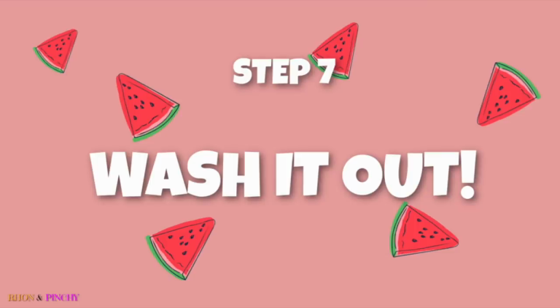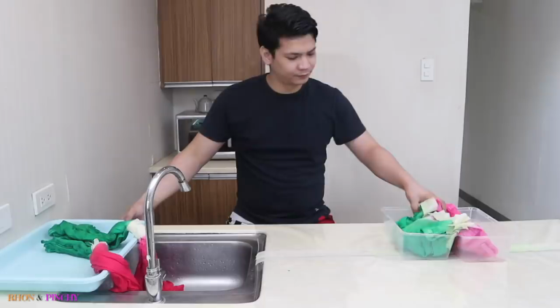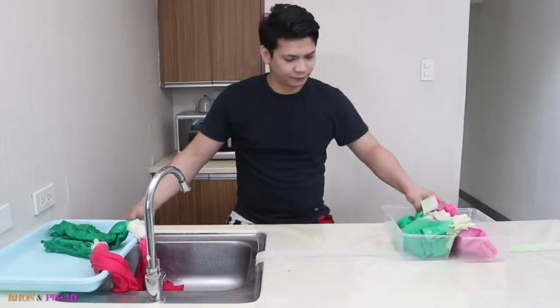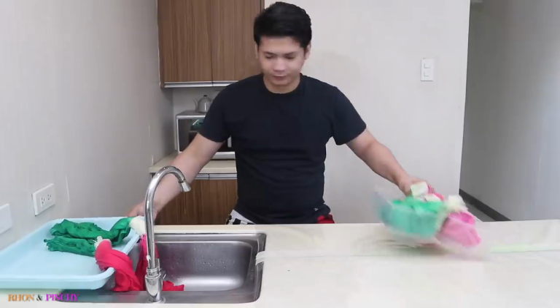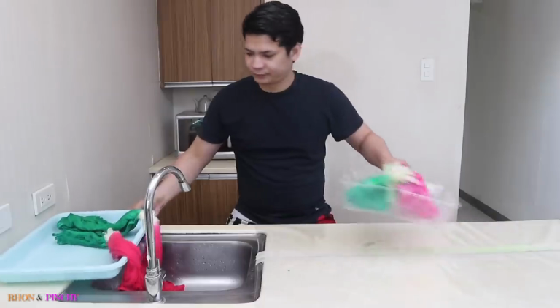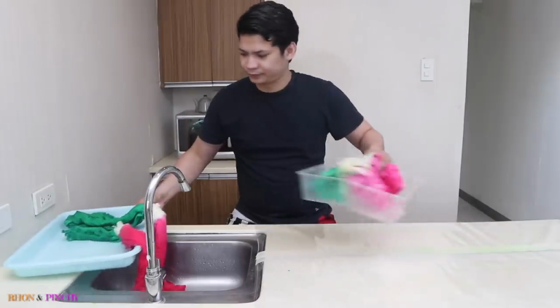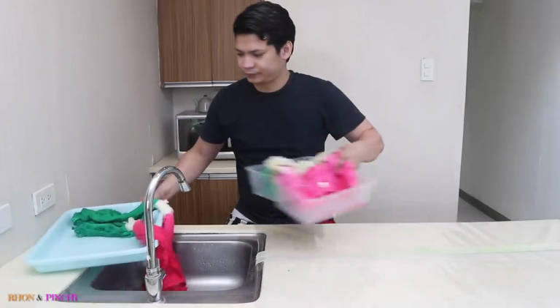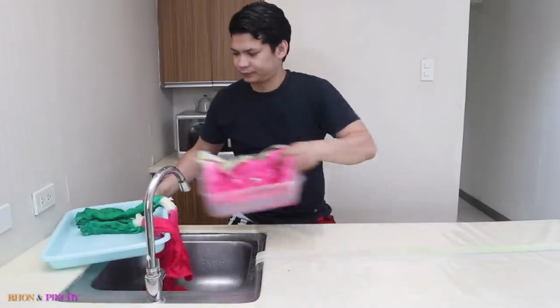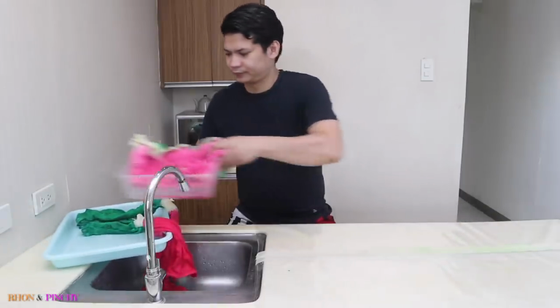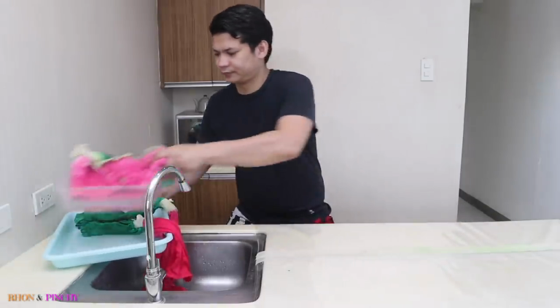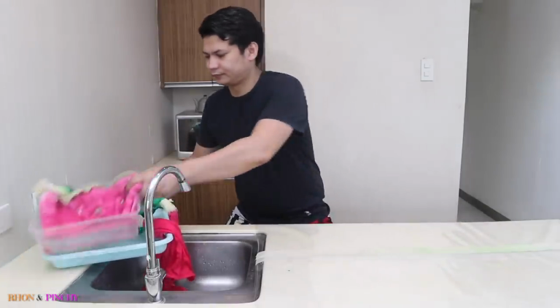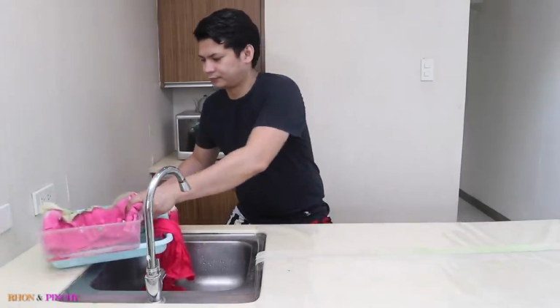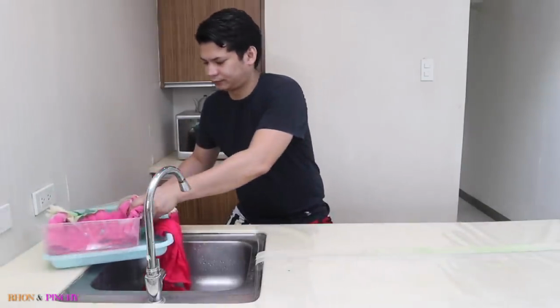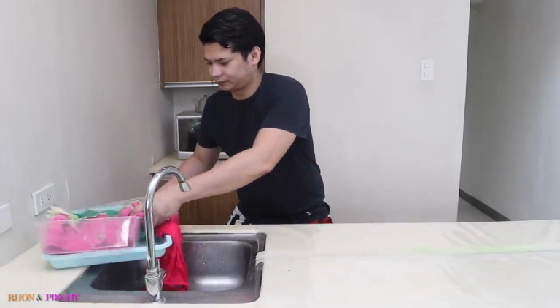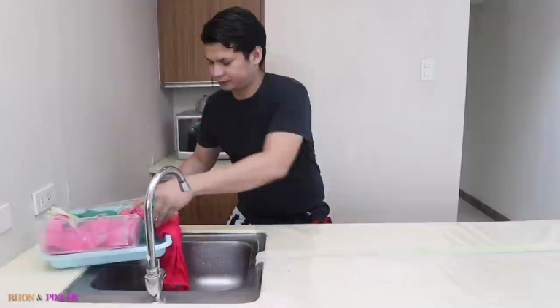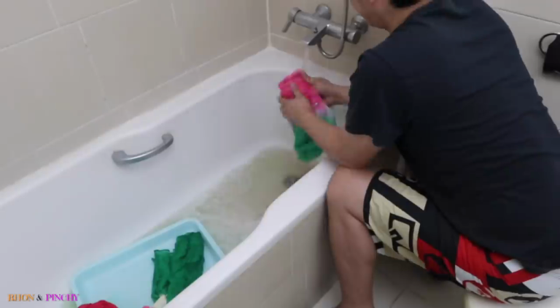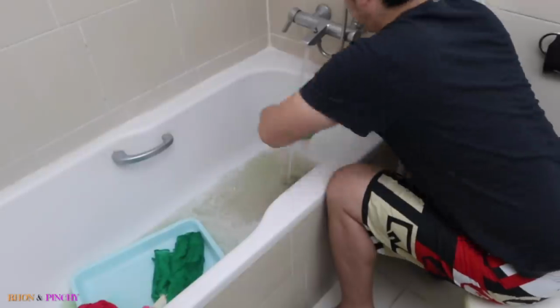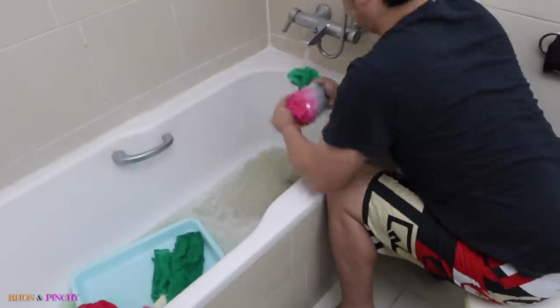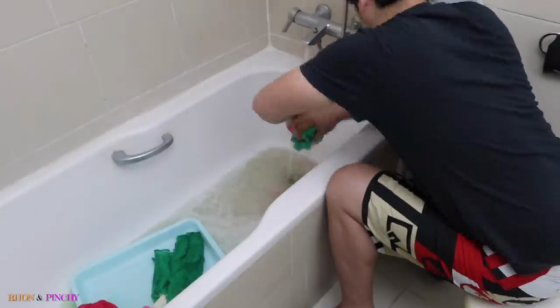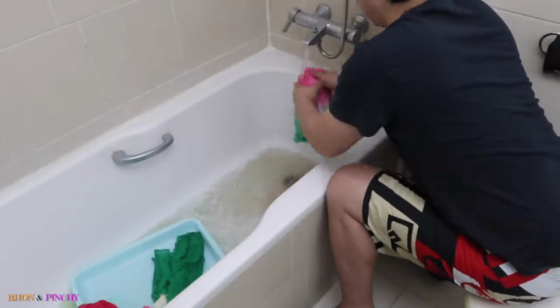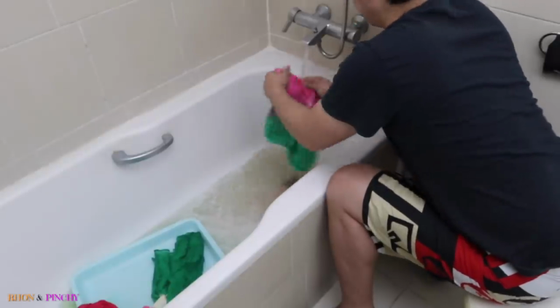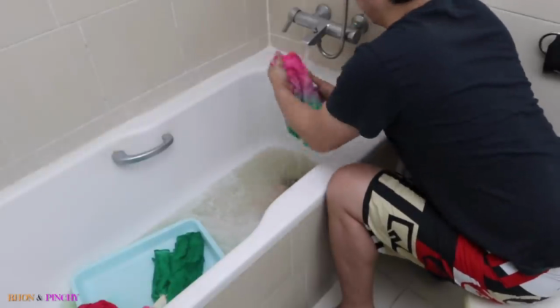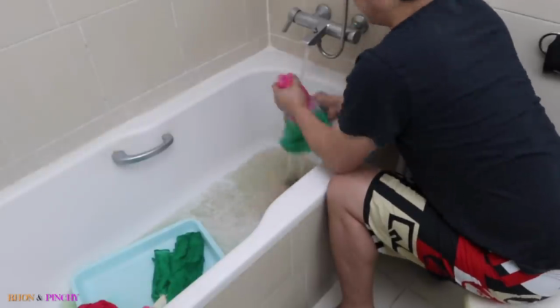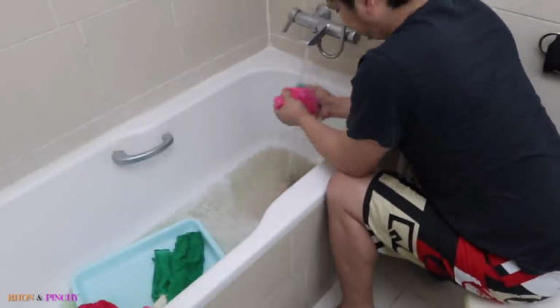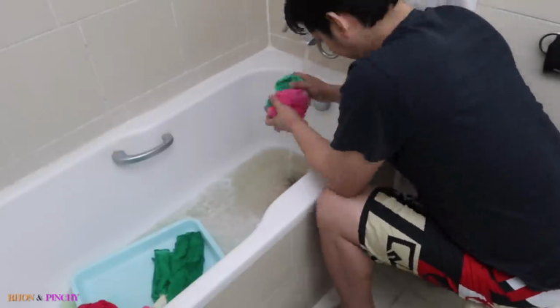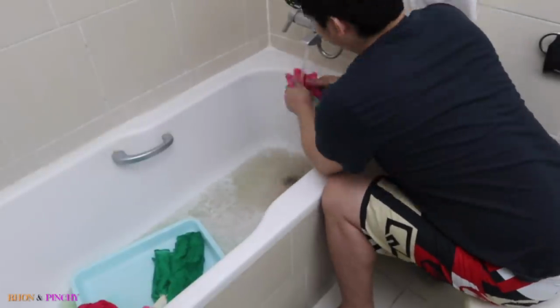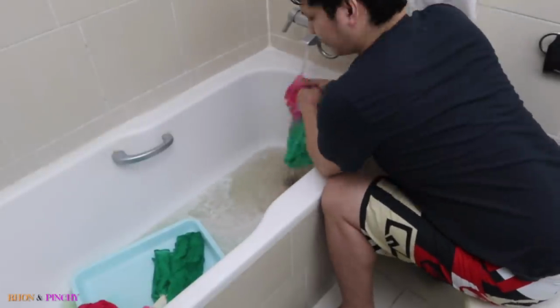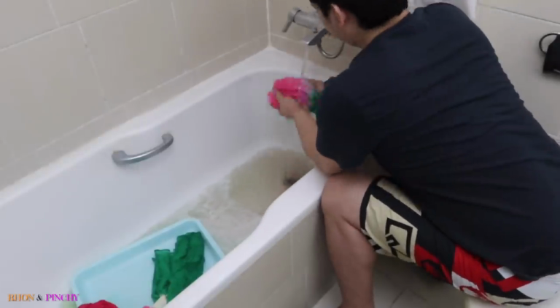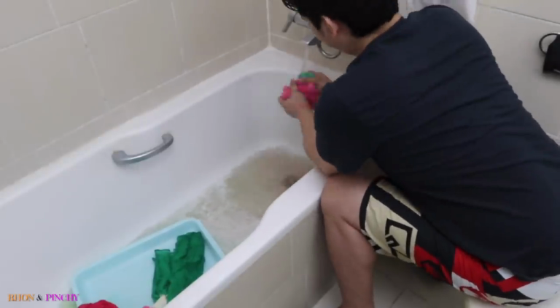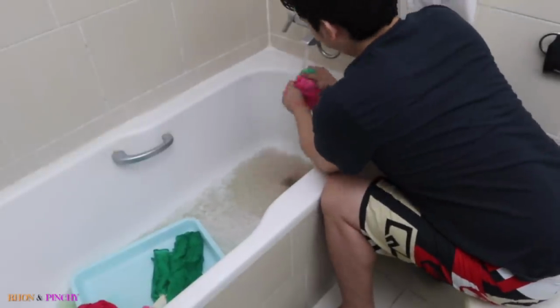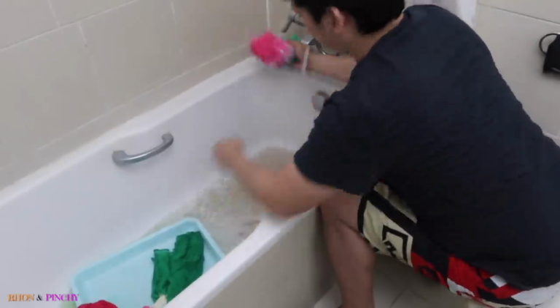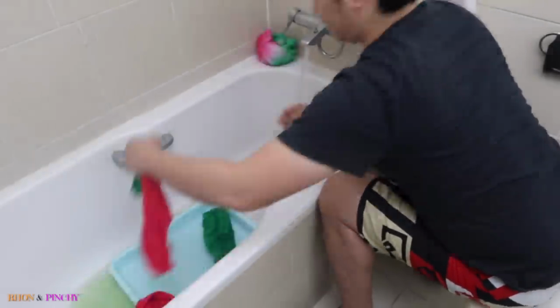Now it's time to wash it out. Rinse the clothes until the water runs clear, then machine wash and dry.